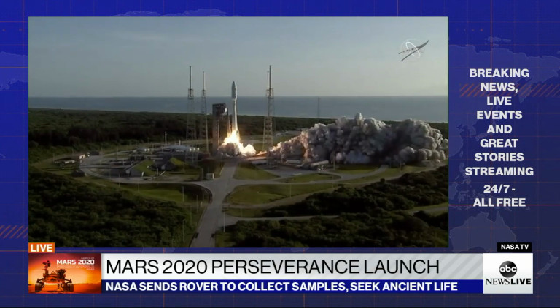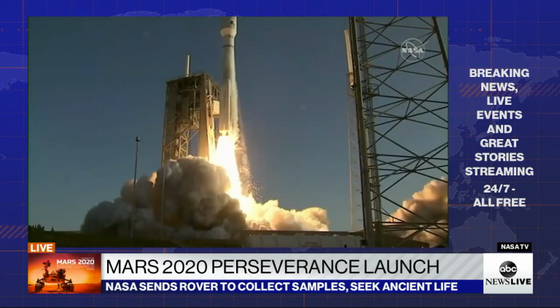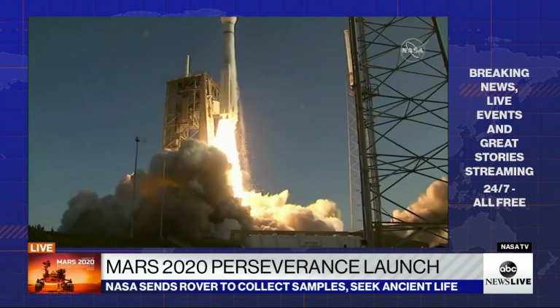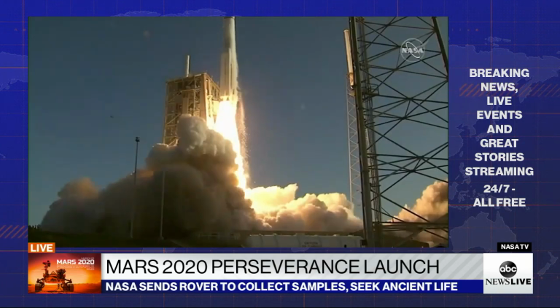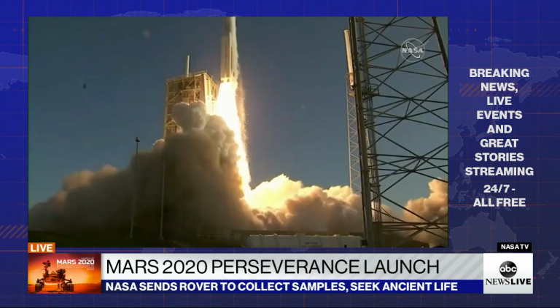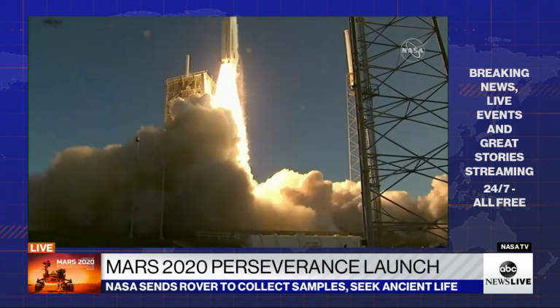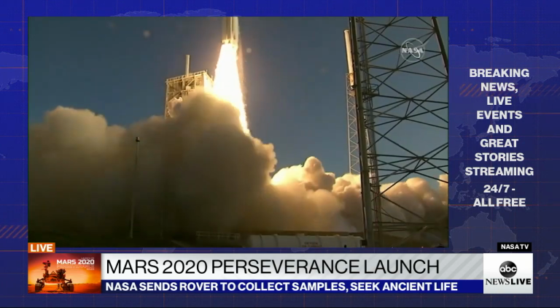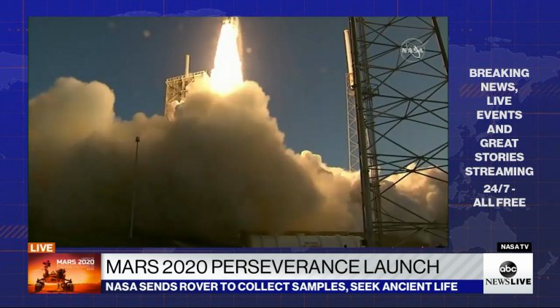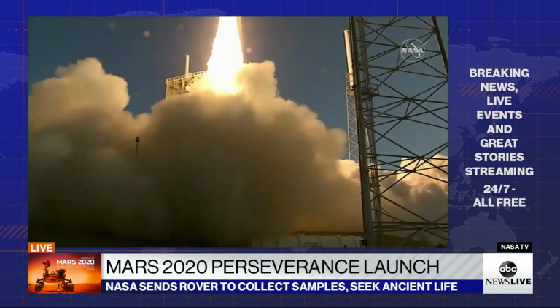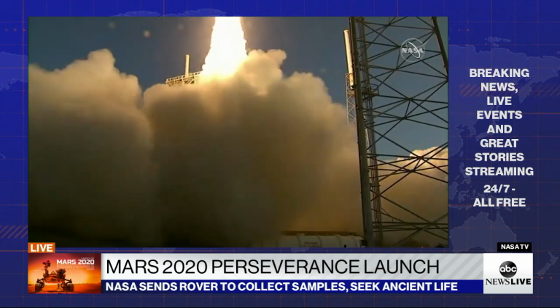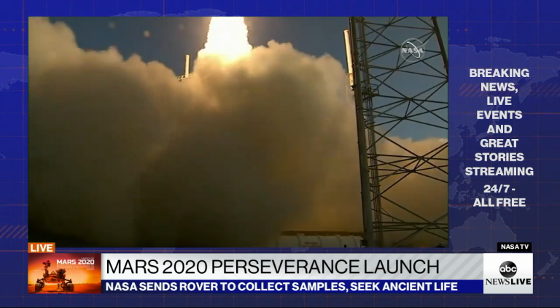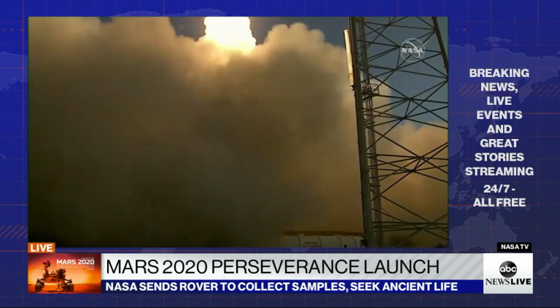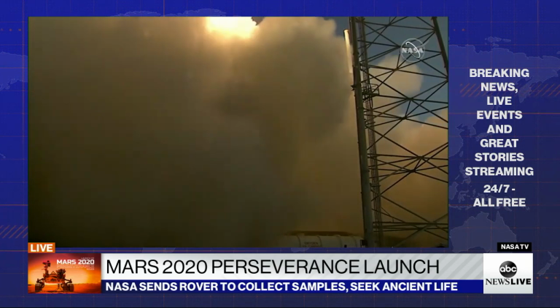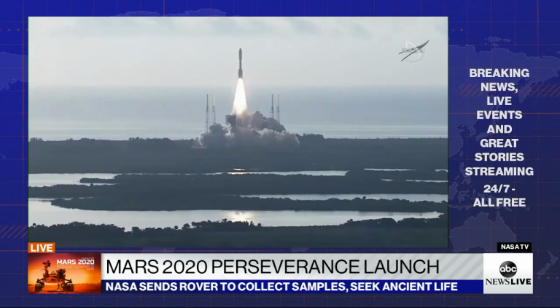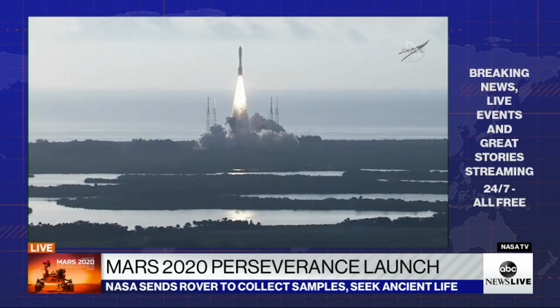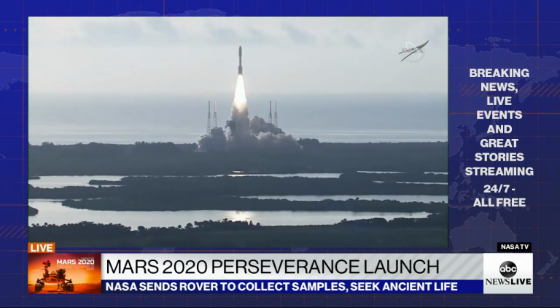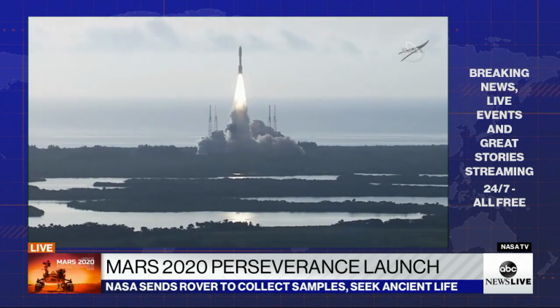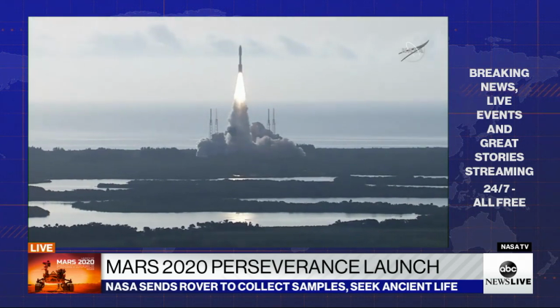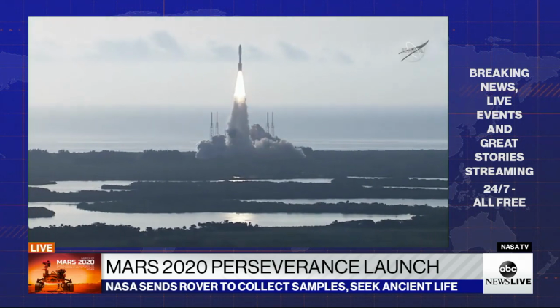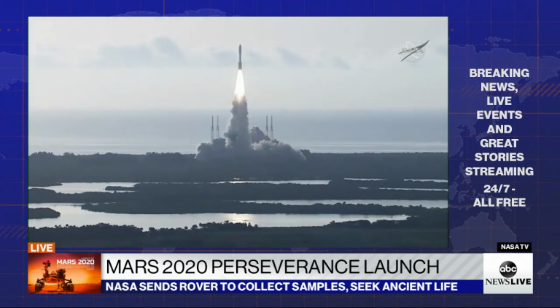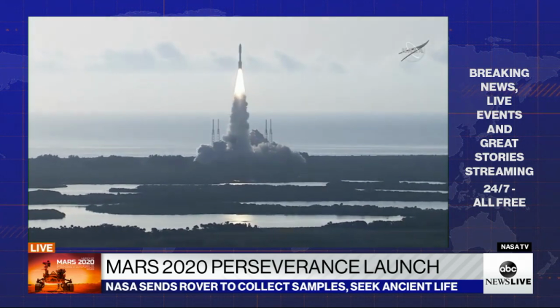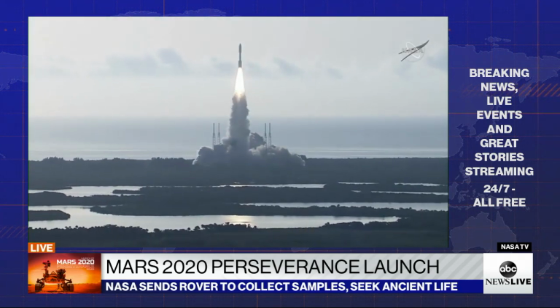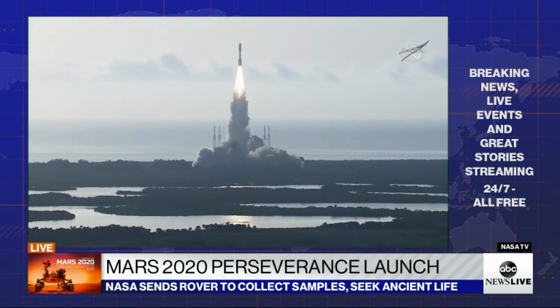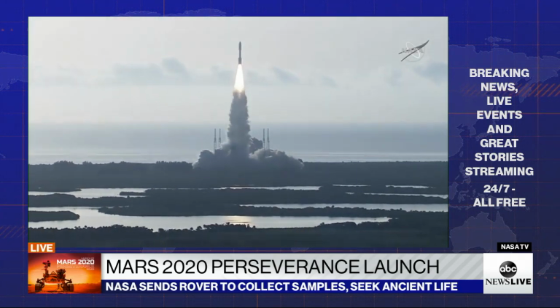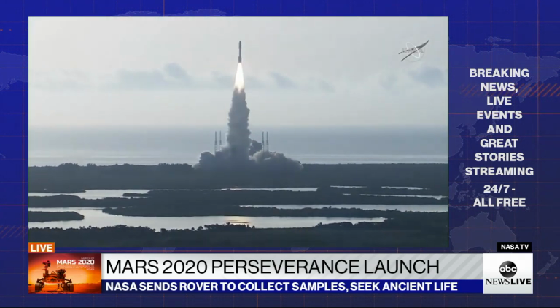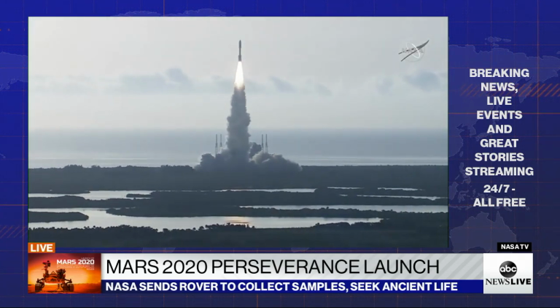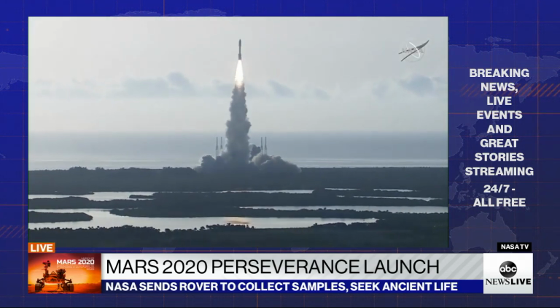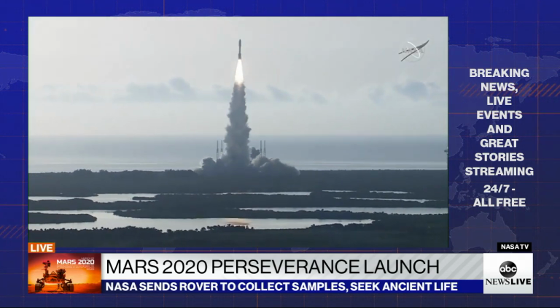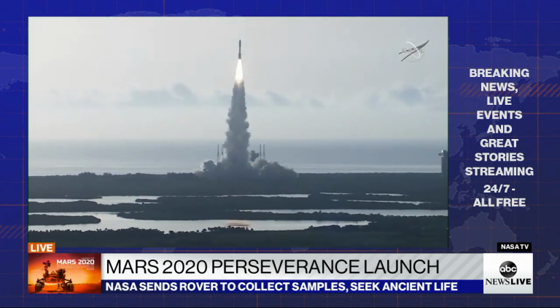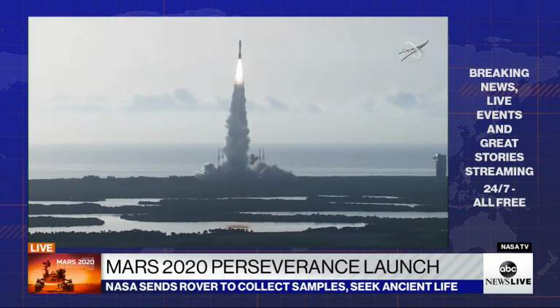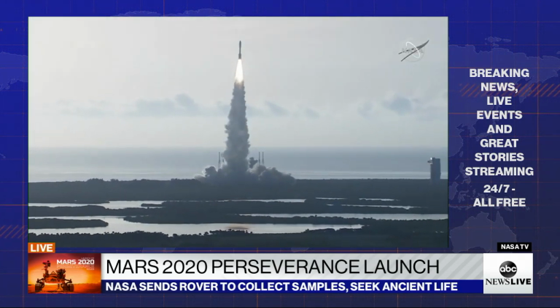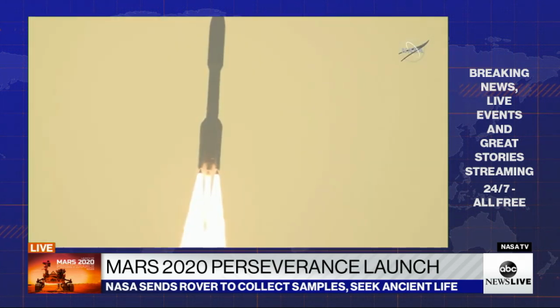As the countdown to Mars continues, the perseverance of humanity launching the next generation of robotic explorers to the red planet.